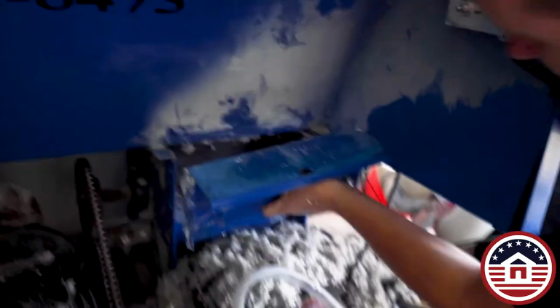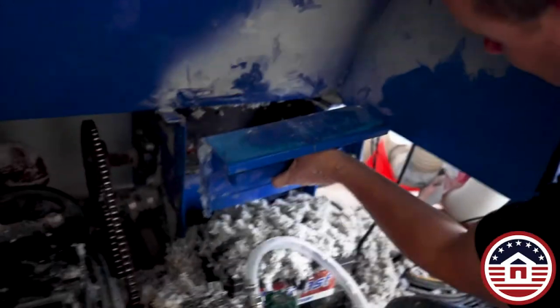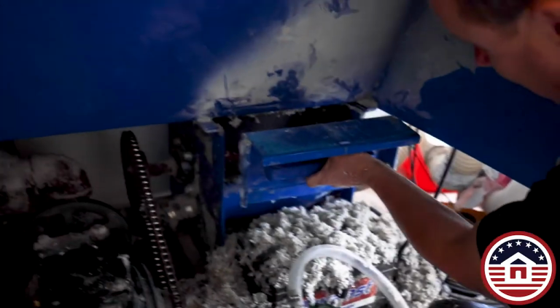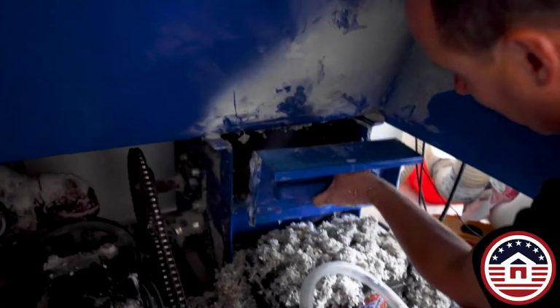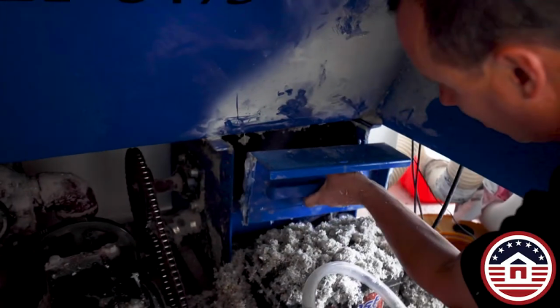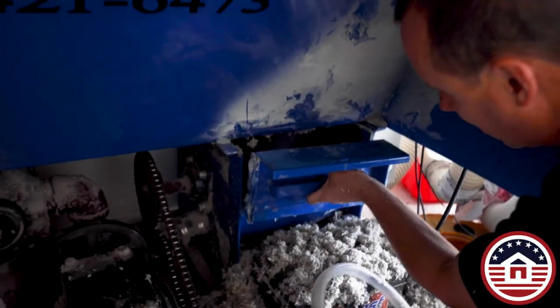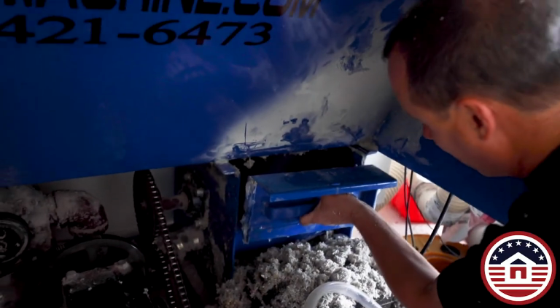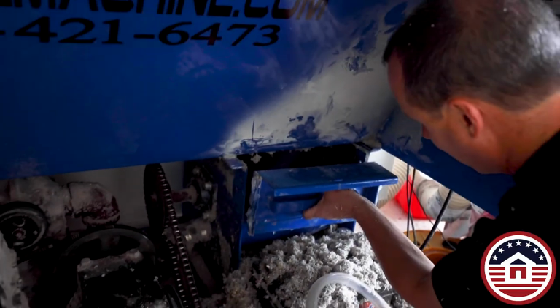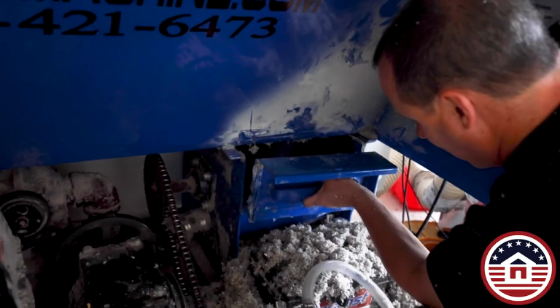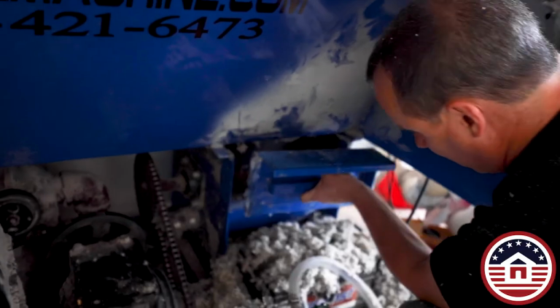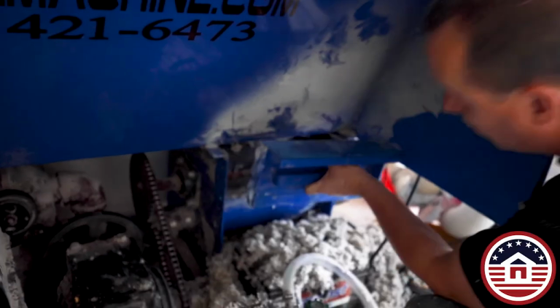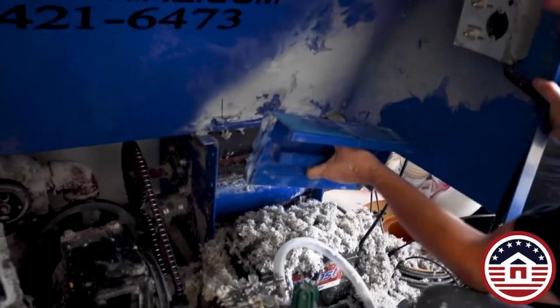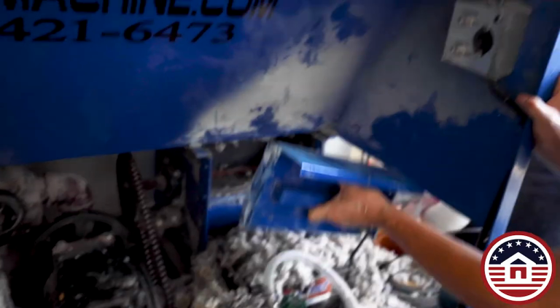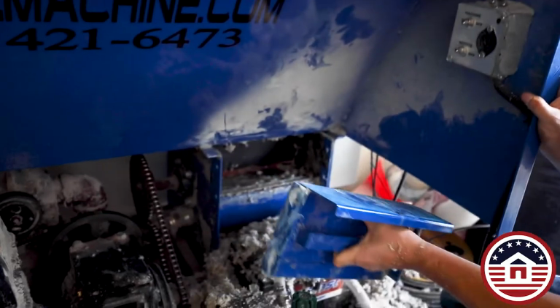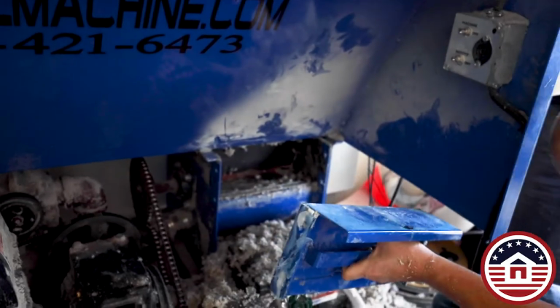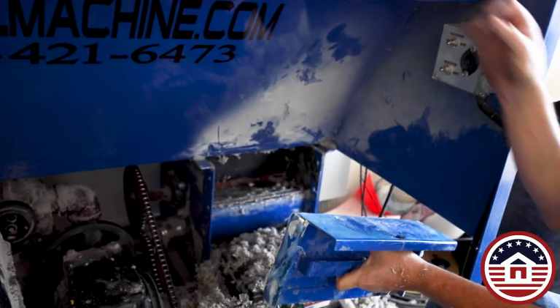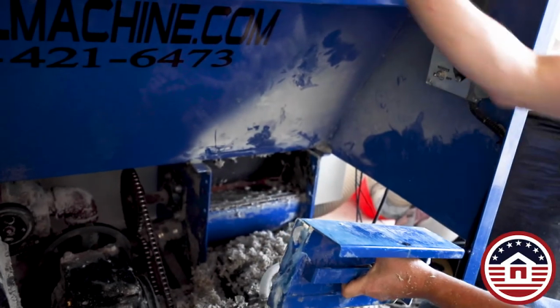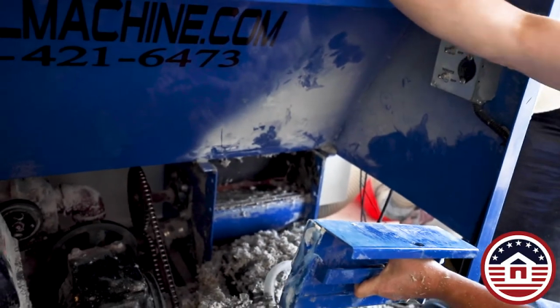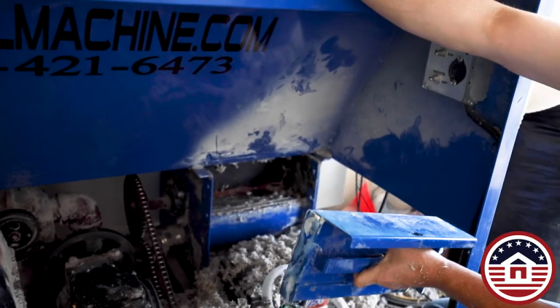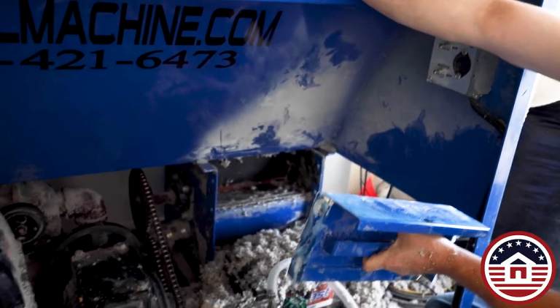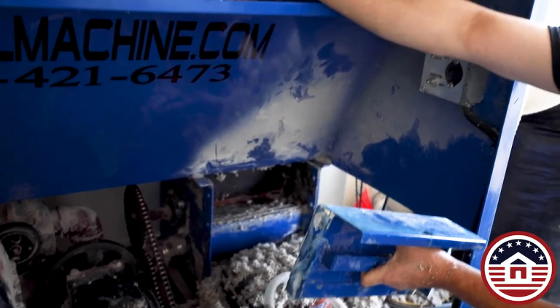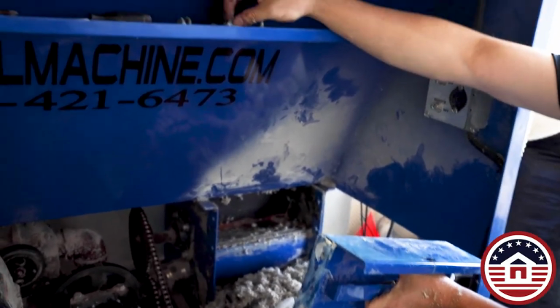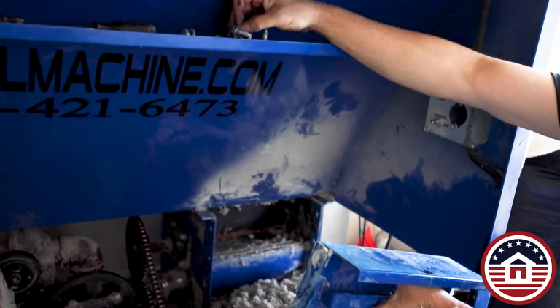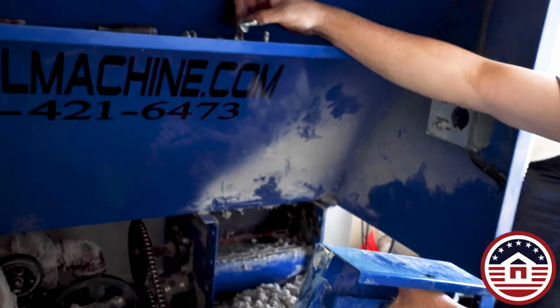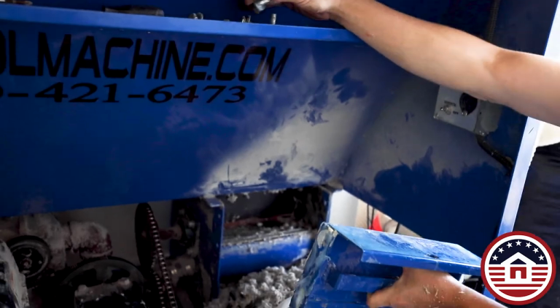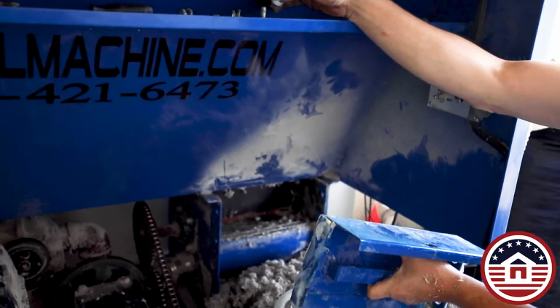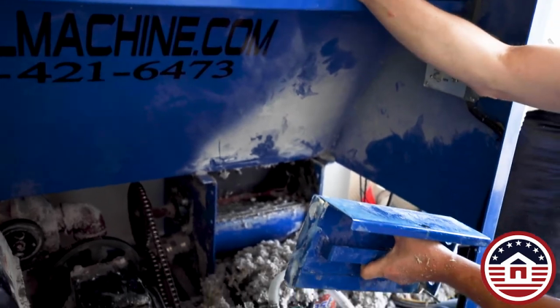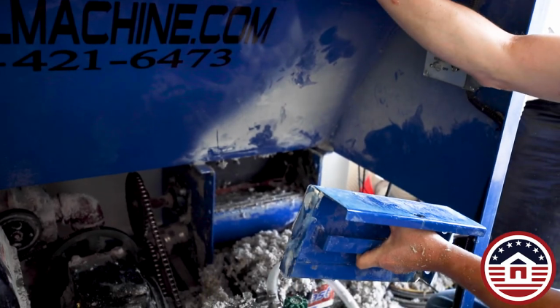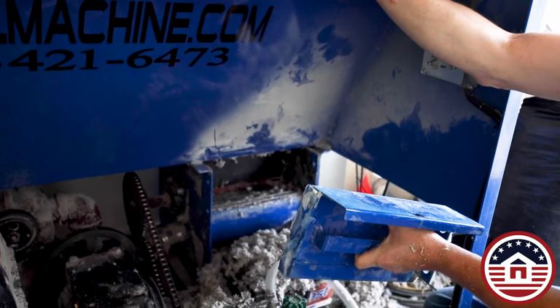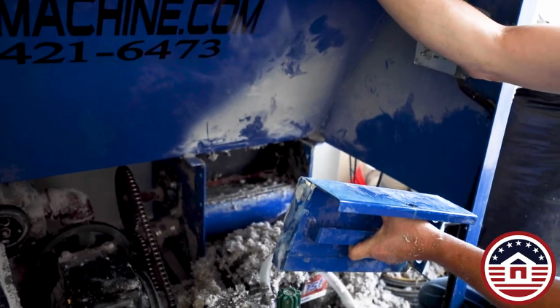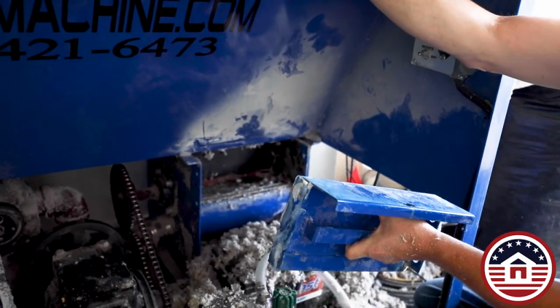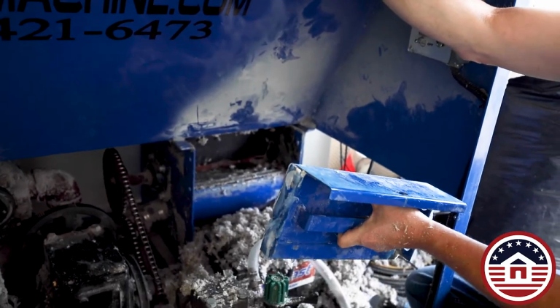When all six seals are replaced, put the door back into place, using a generous amount of silicone to prevent air bleeding.